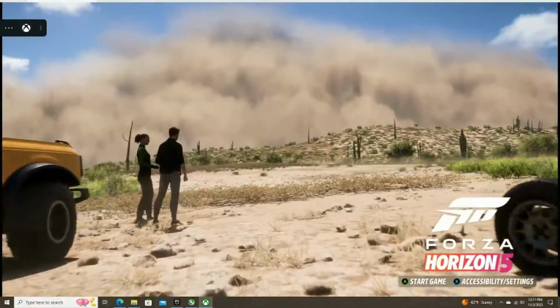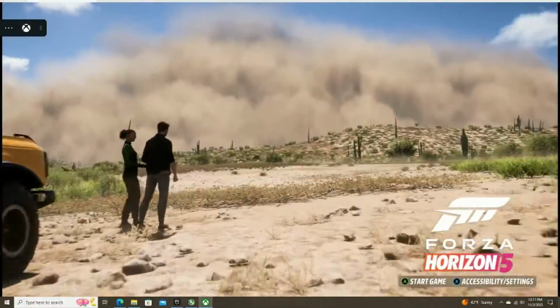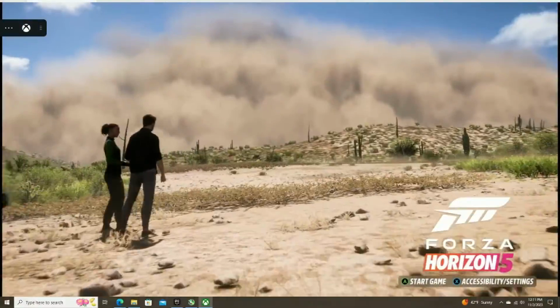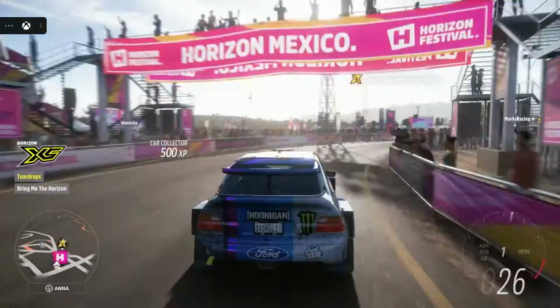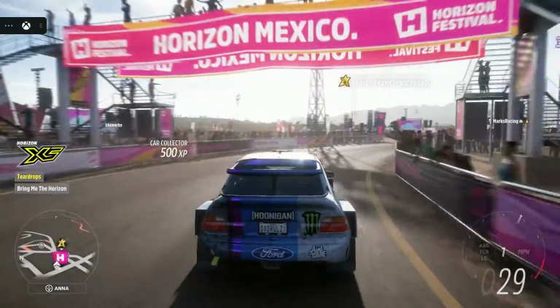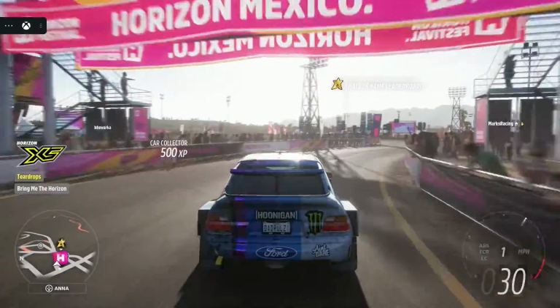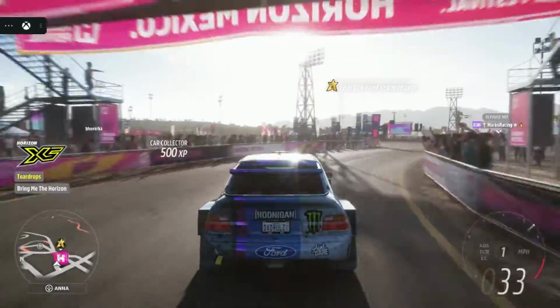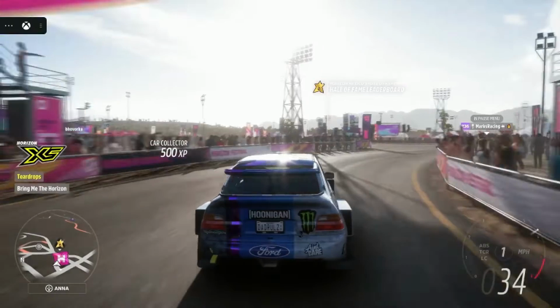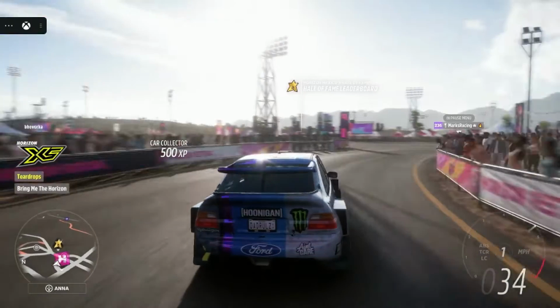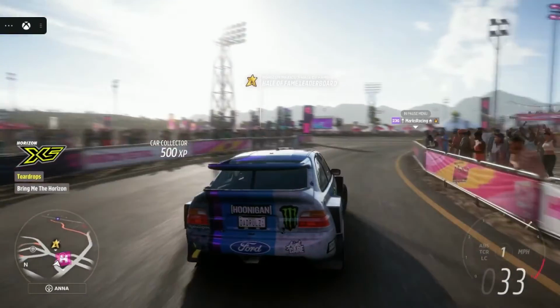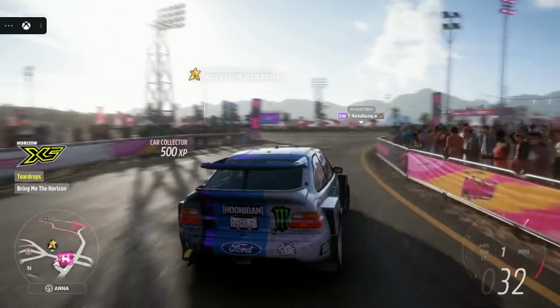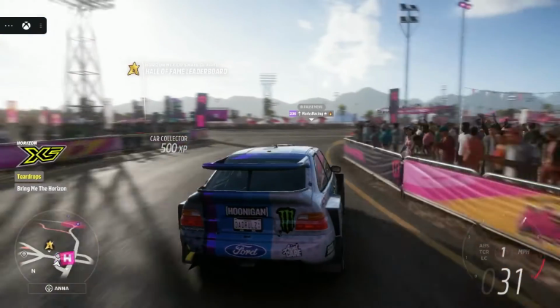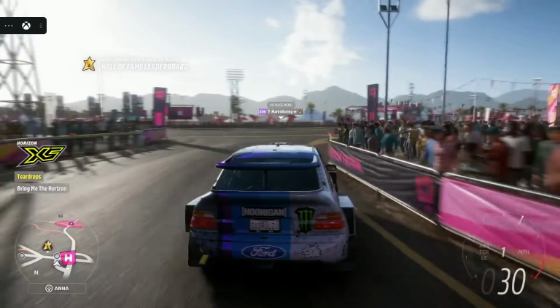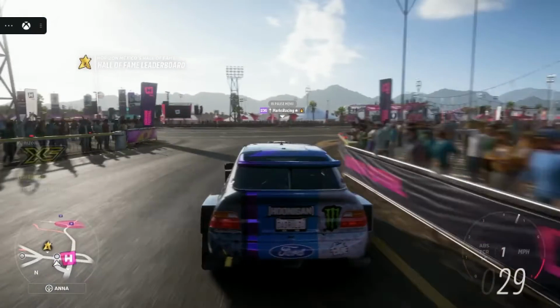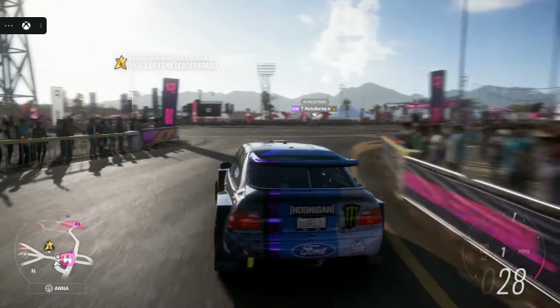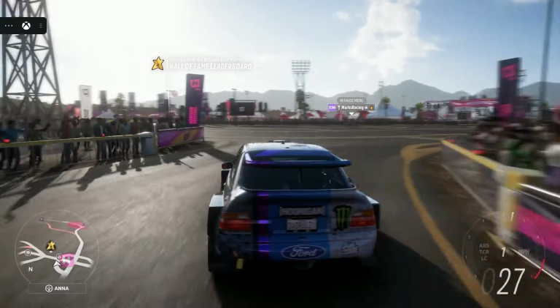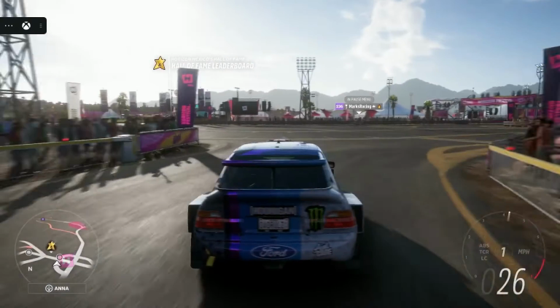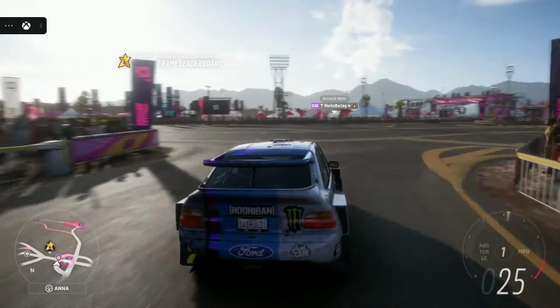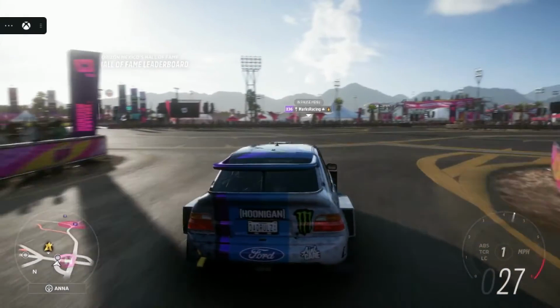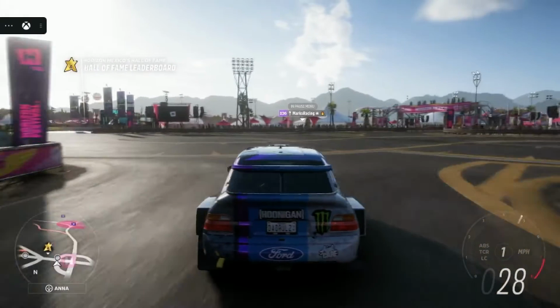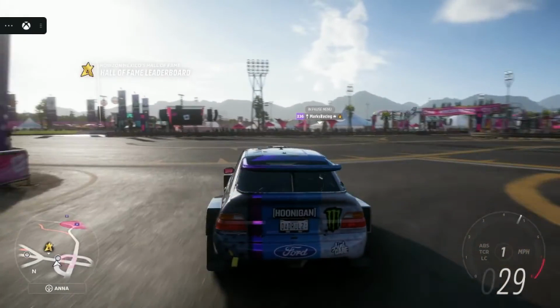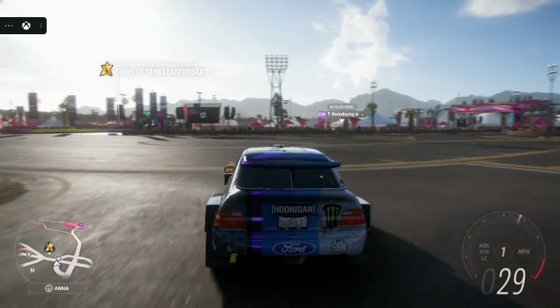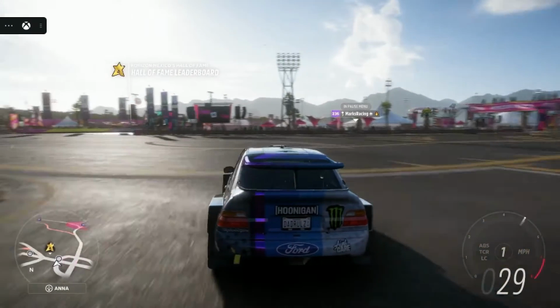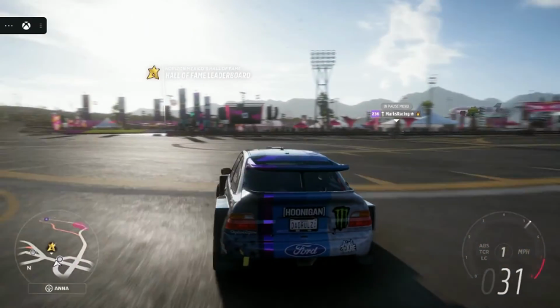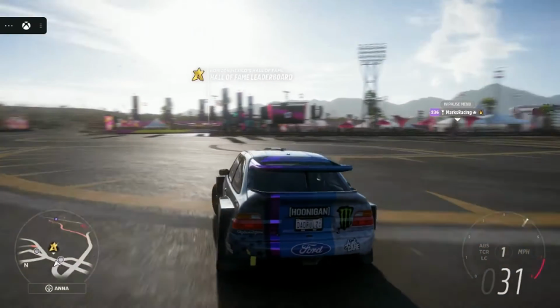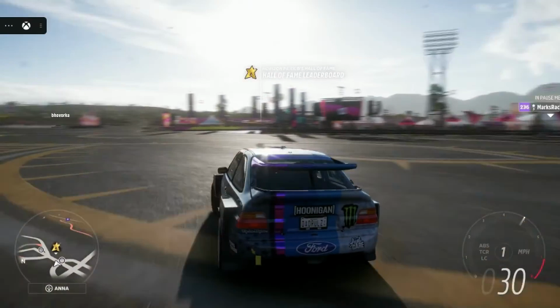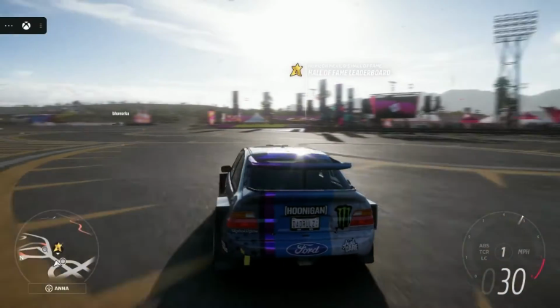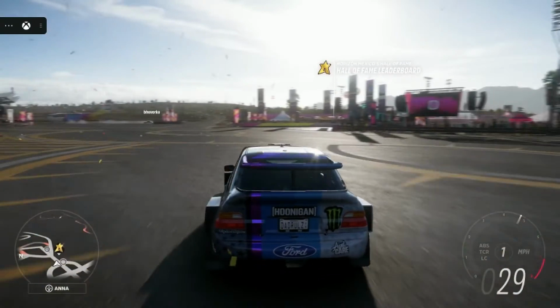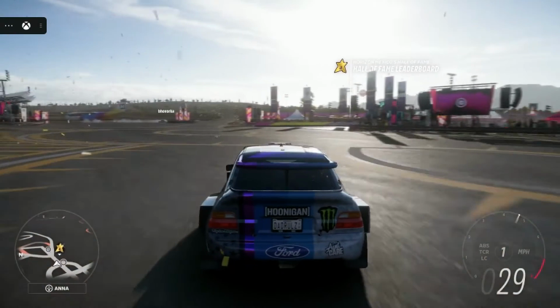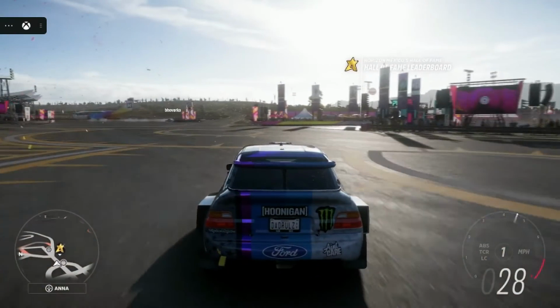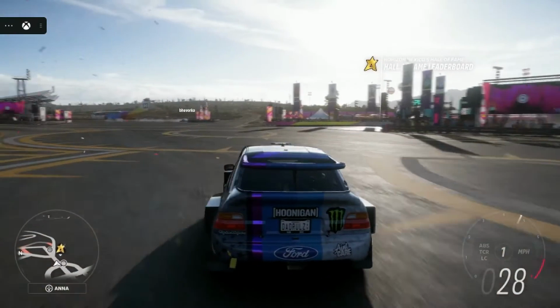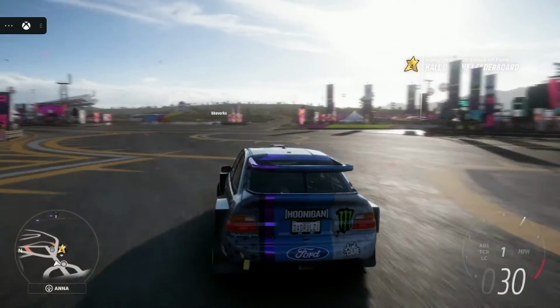Here's Forza Horizon 5 with Xbox Game Pass cloud streaming.